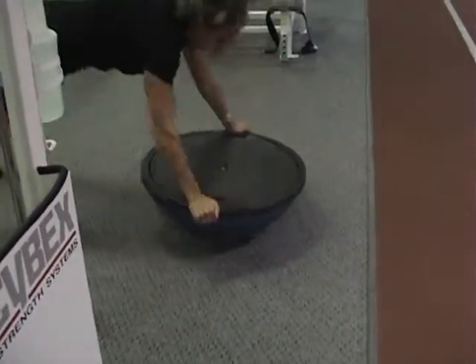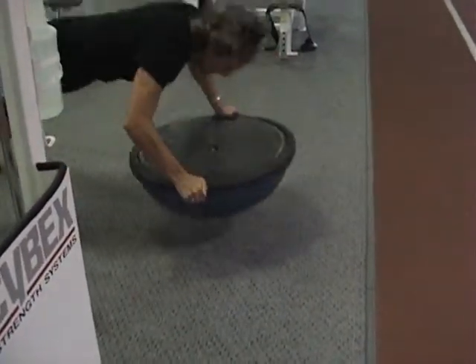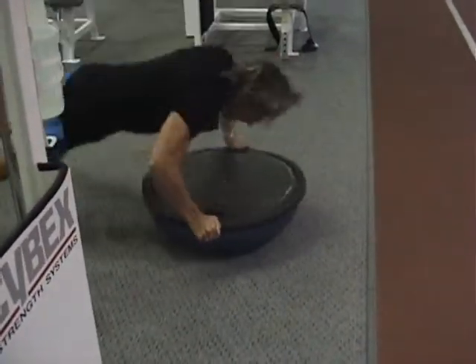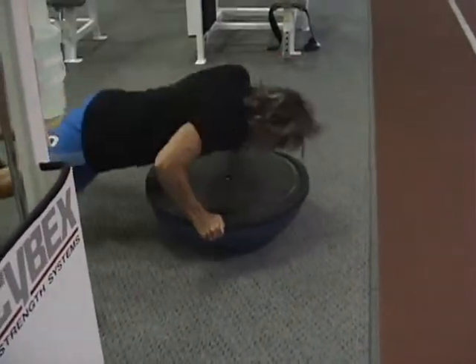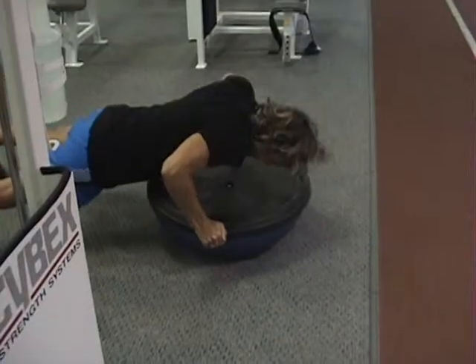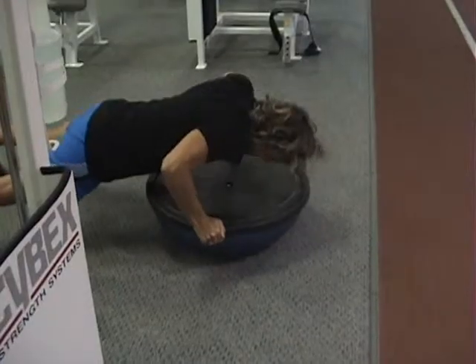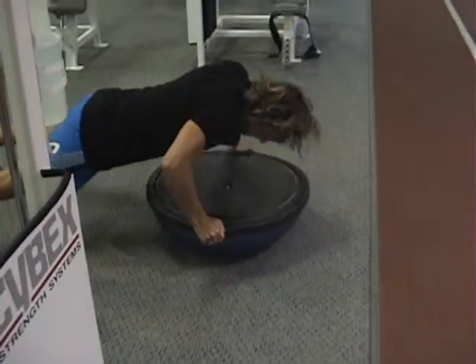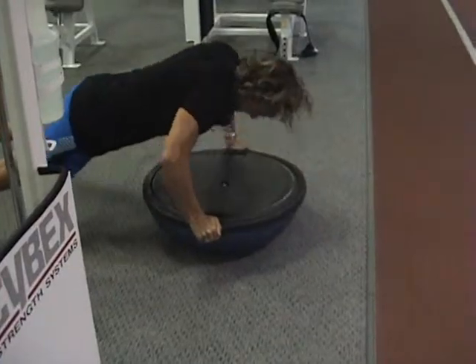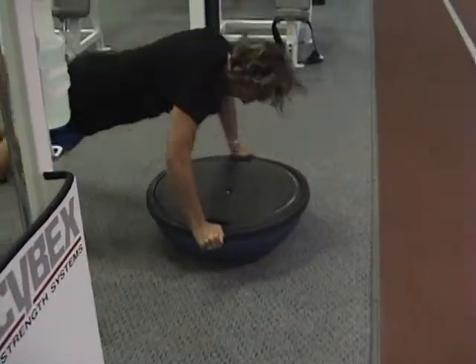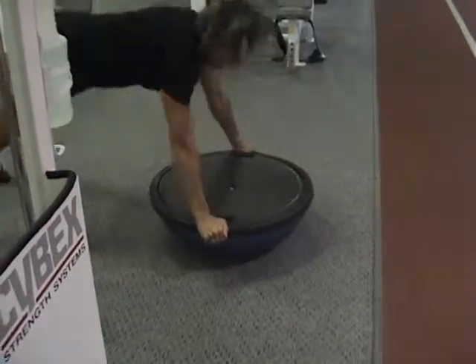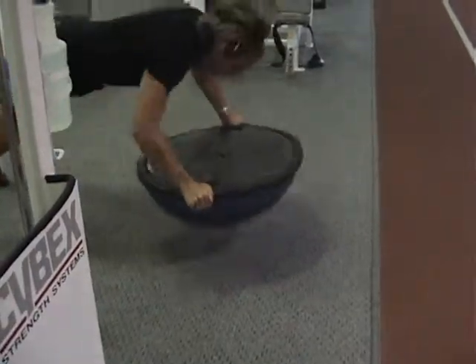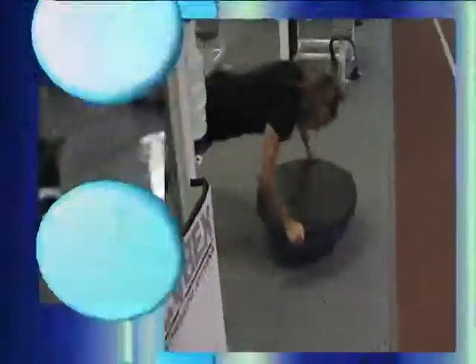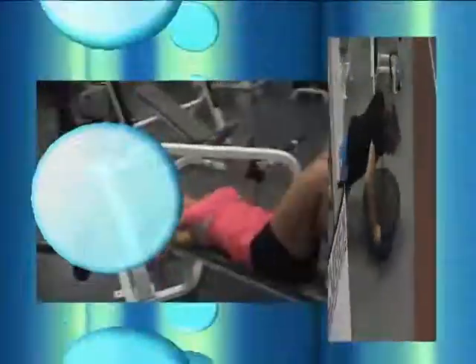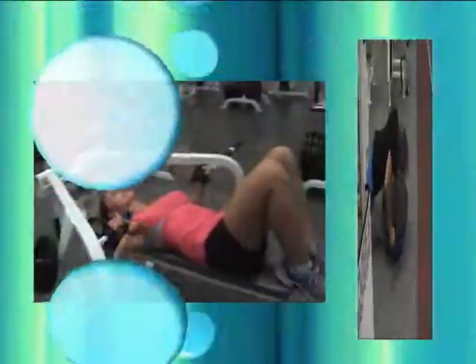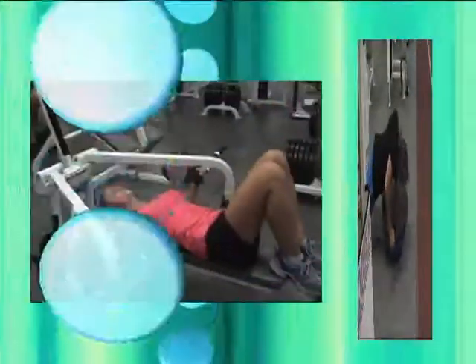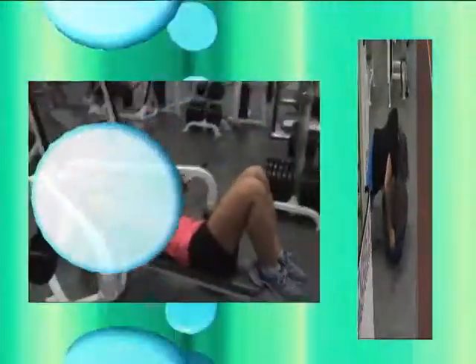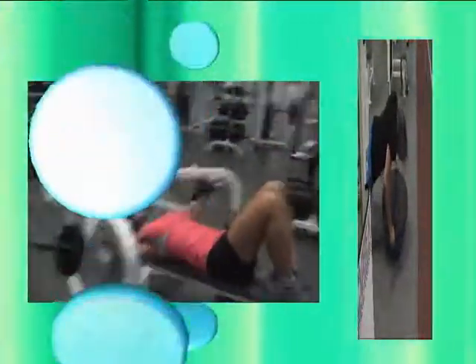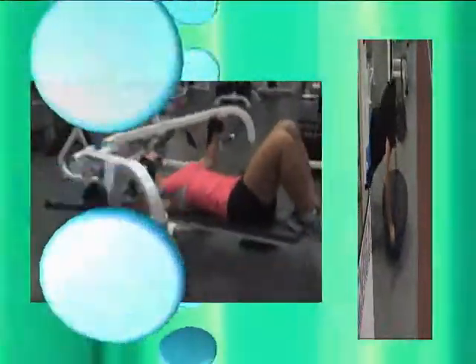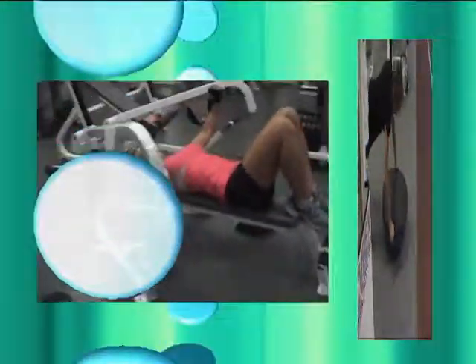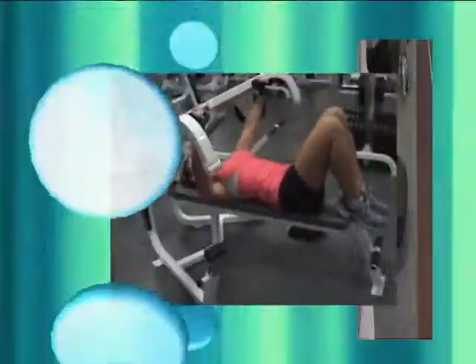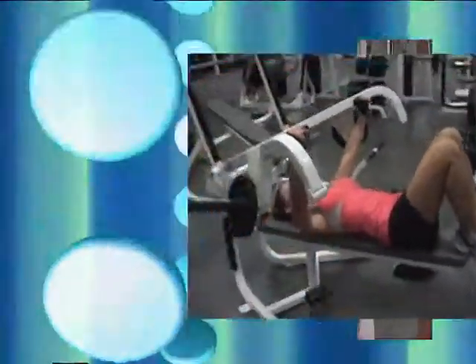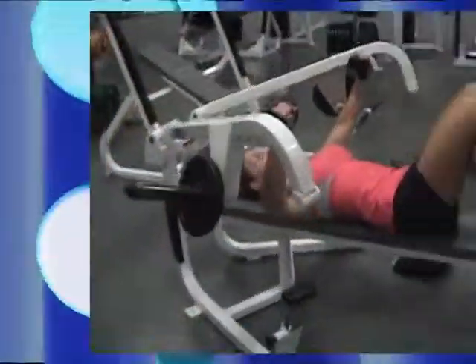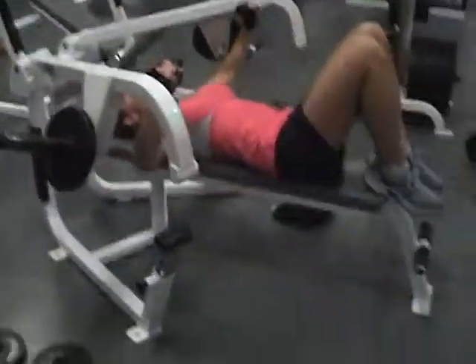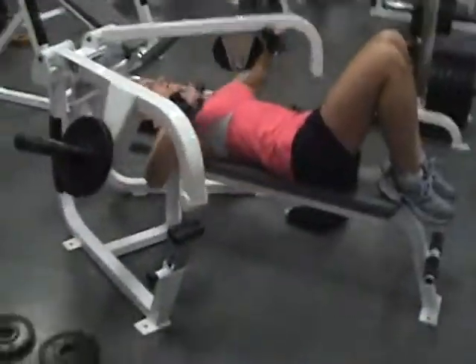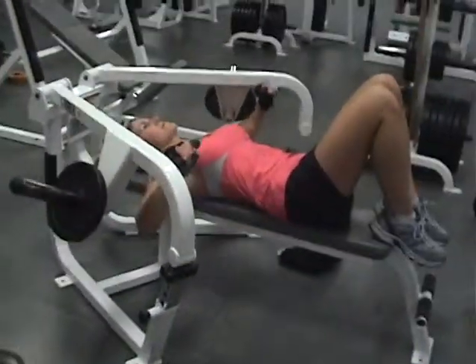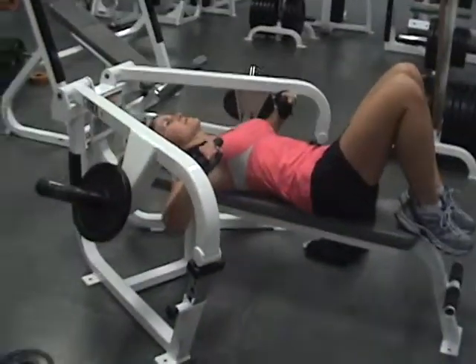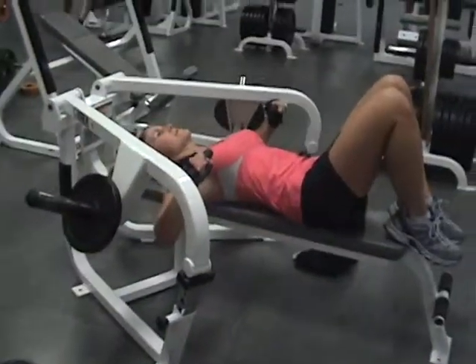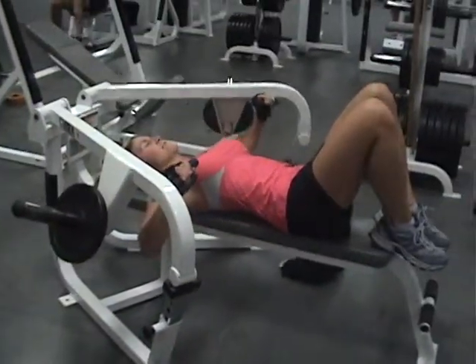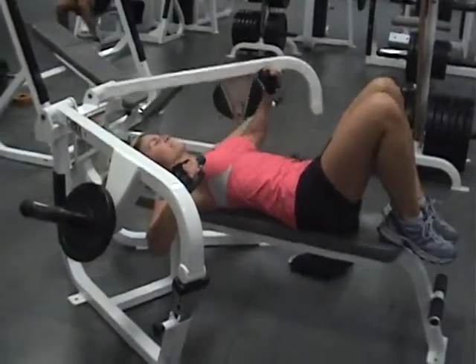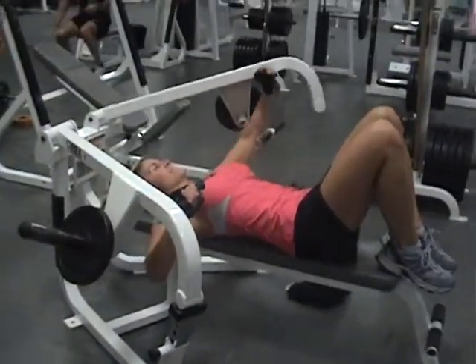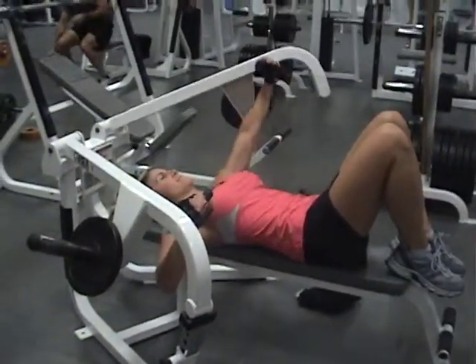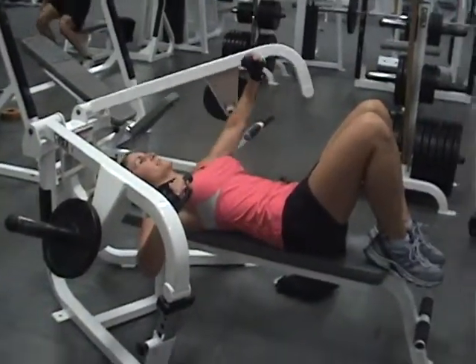Kanz is performing her pop-ups. Great exercise here. She's performing a side-center-side-center chest press.